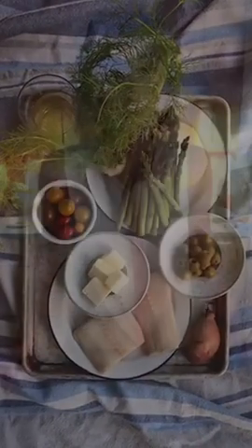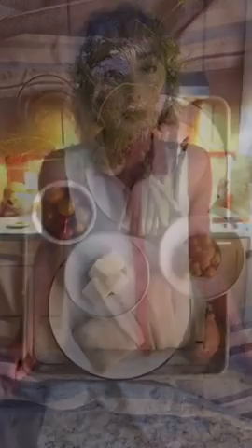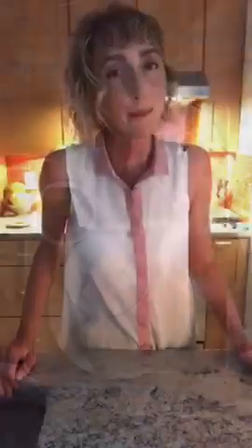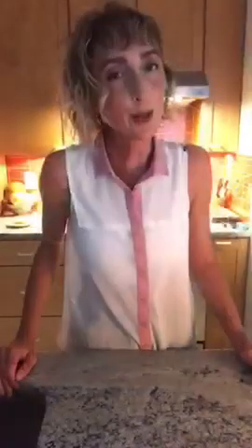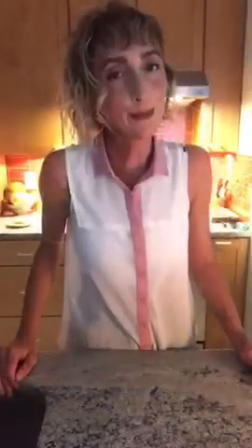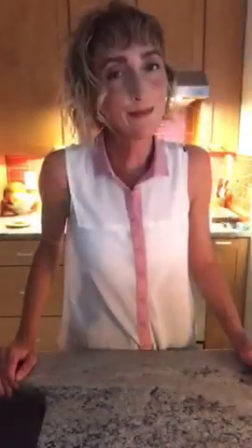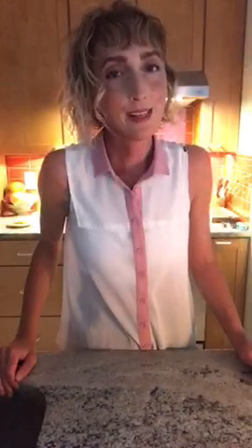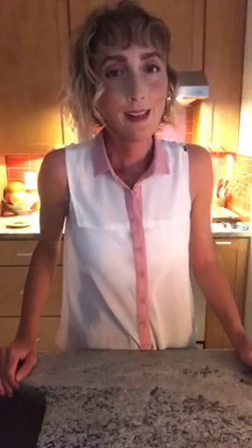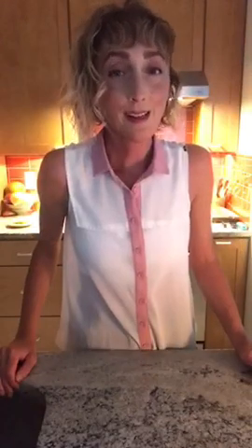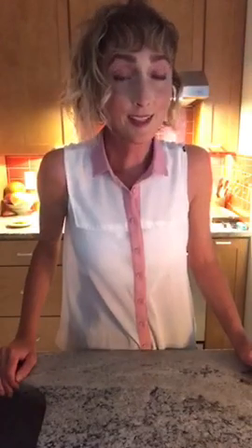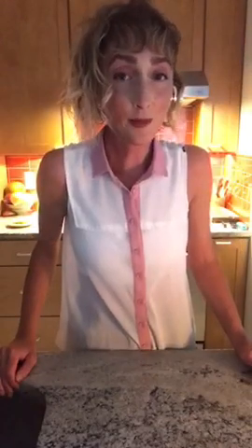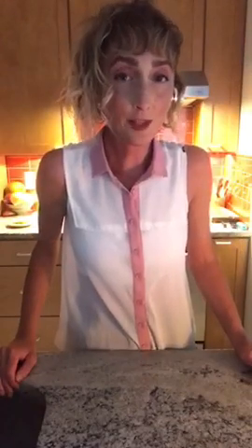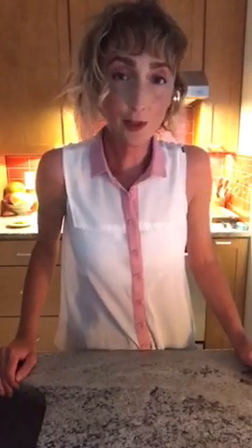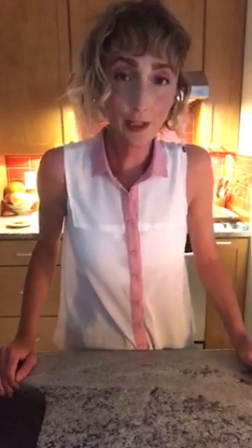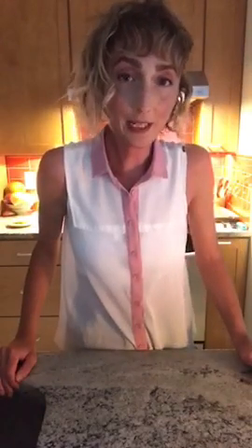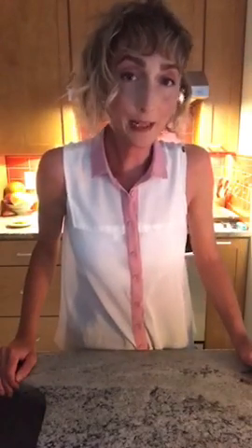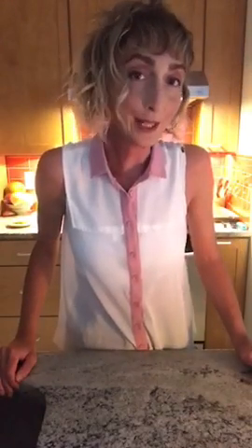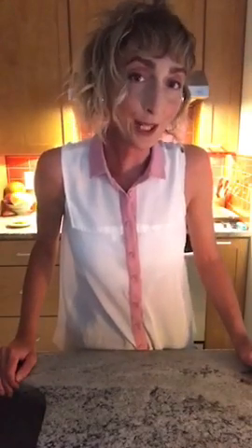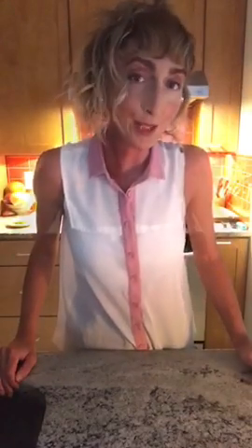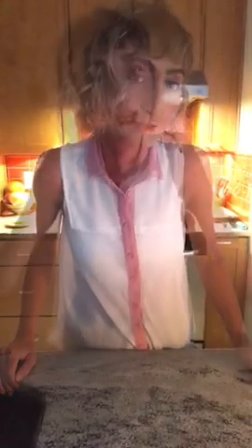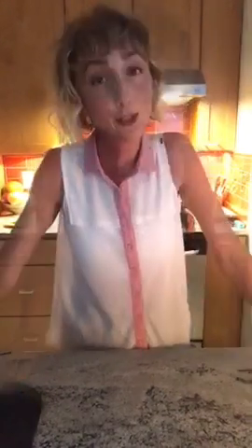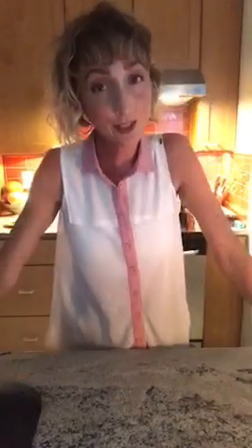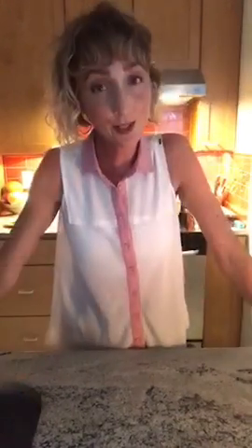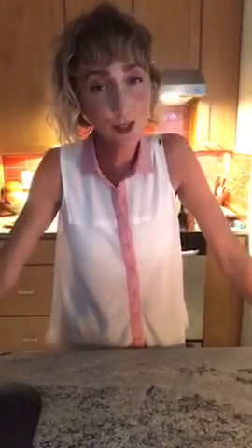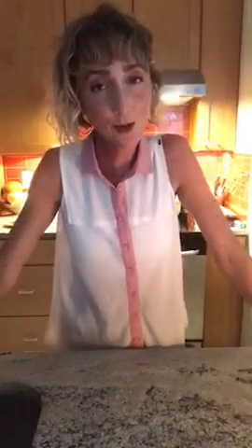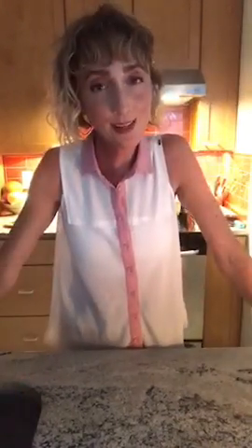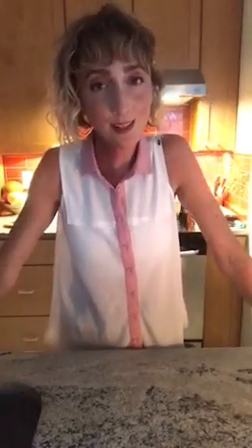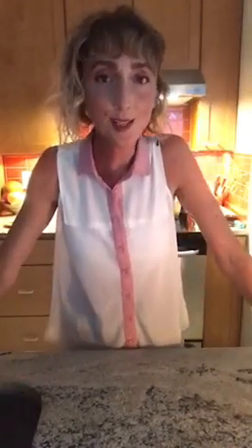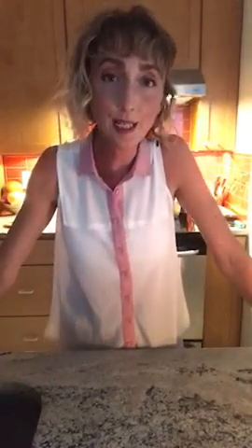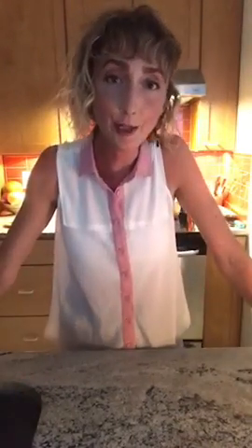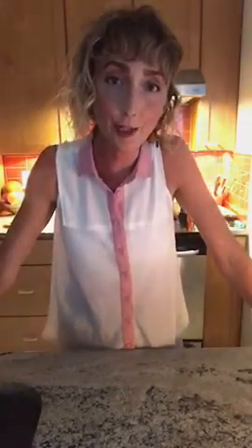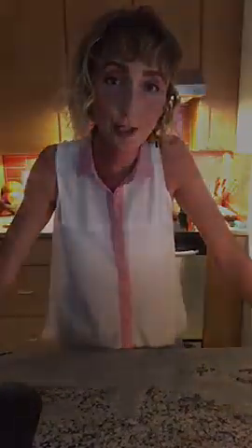I'm Karin. Thanks so much for joining me in my kitchen. Have a good start to your week, and stay nourished.